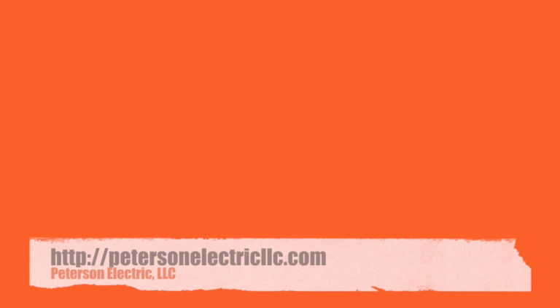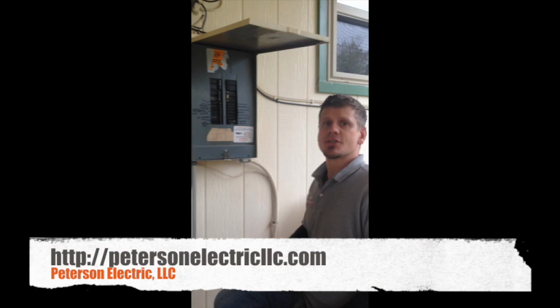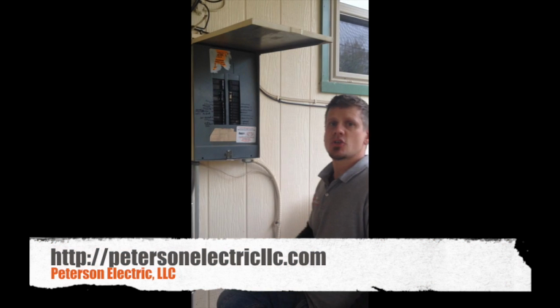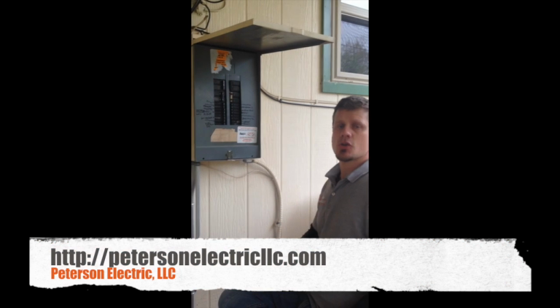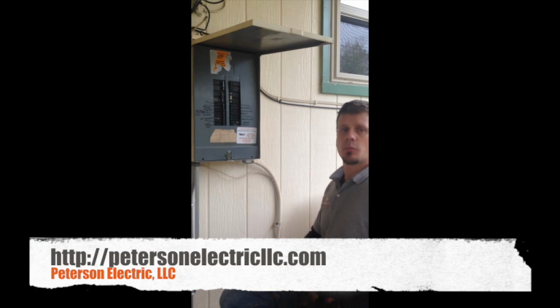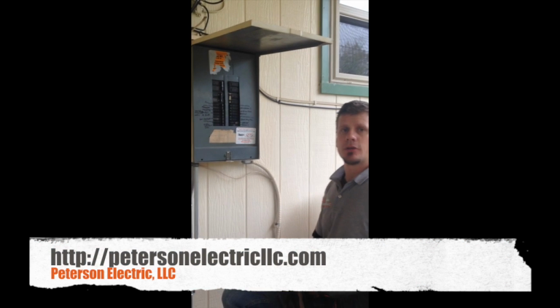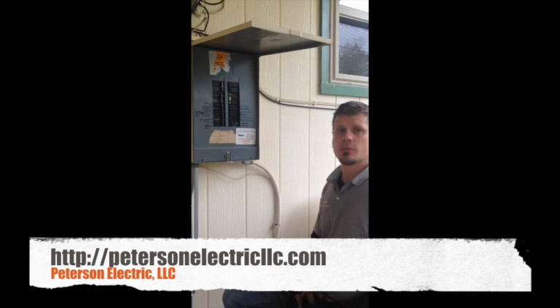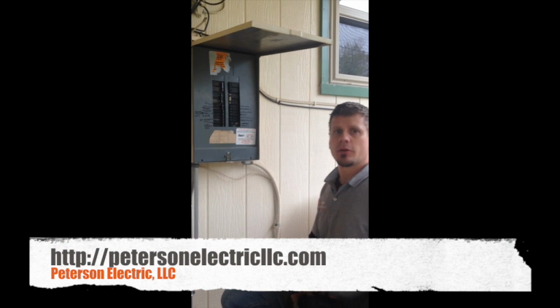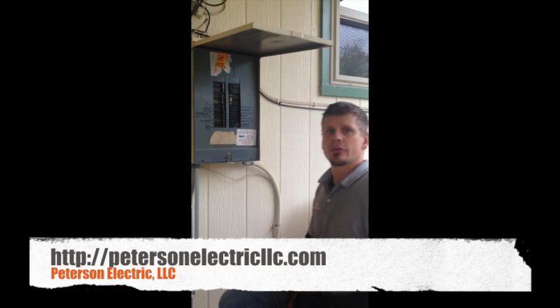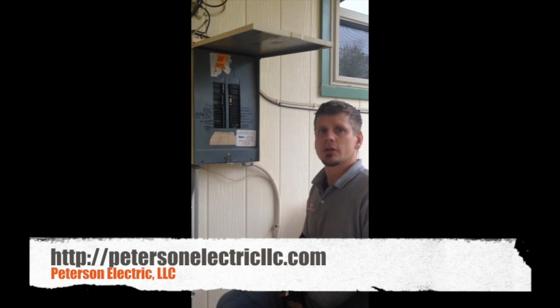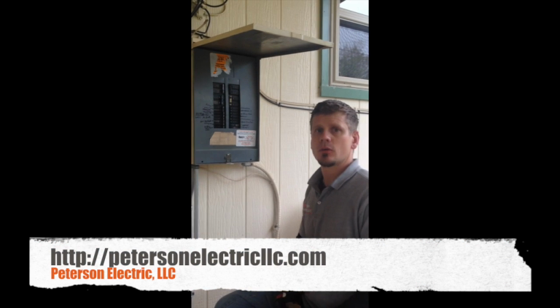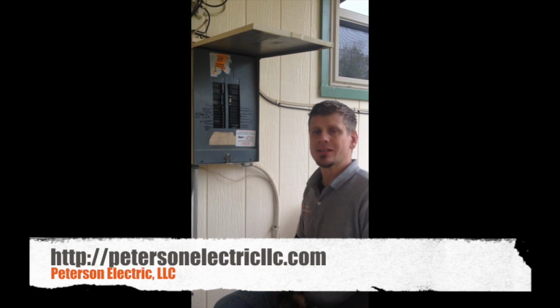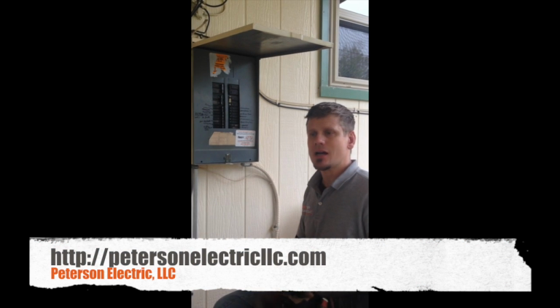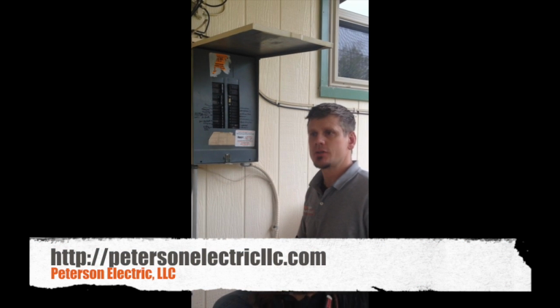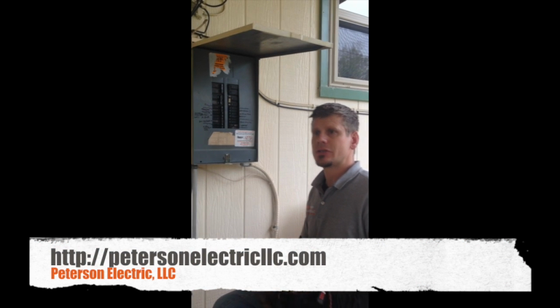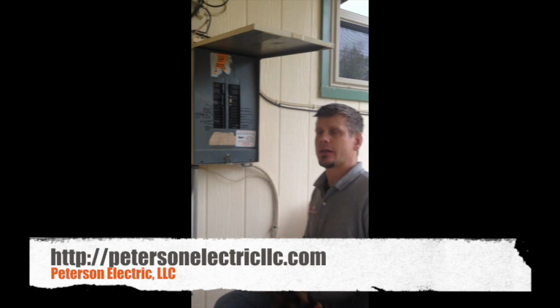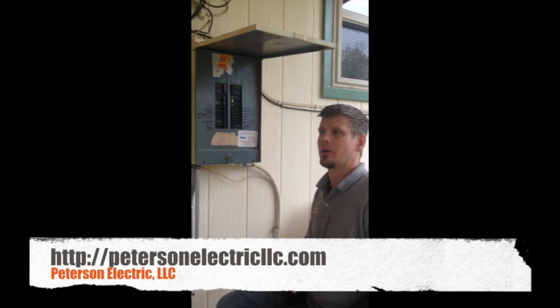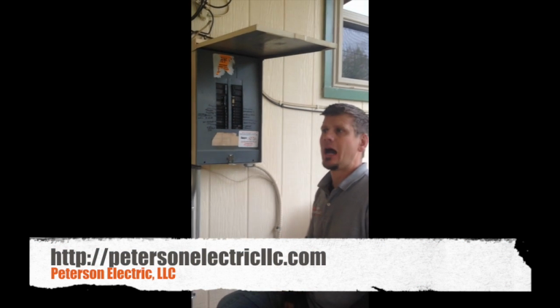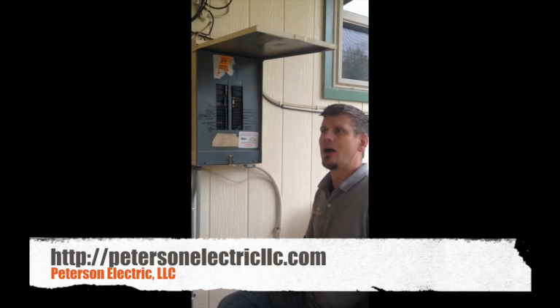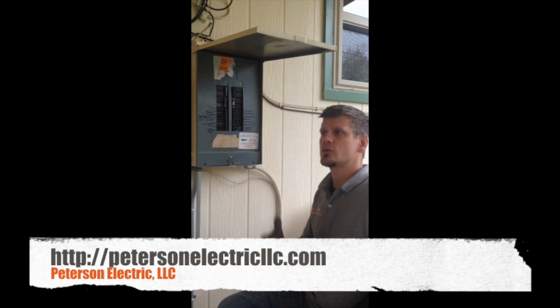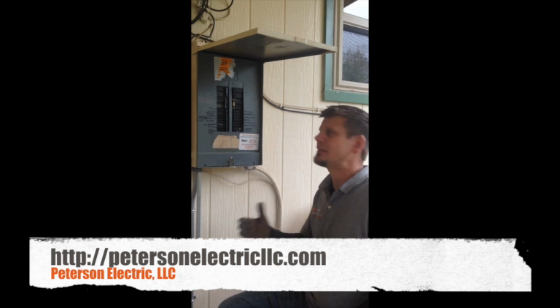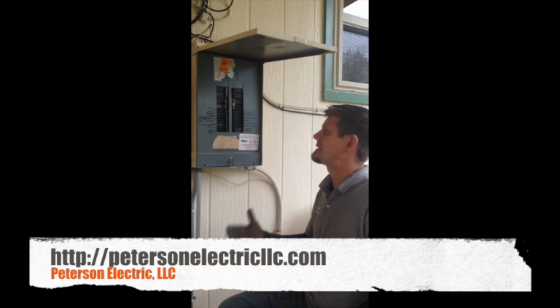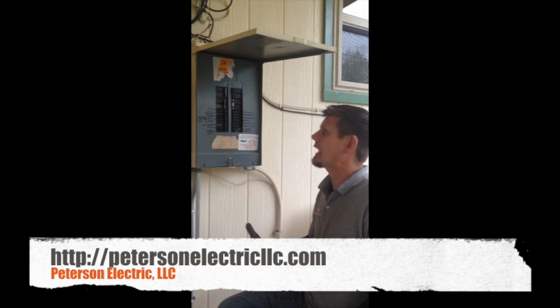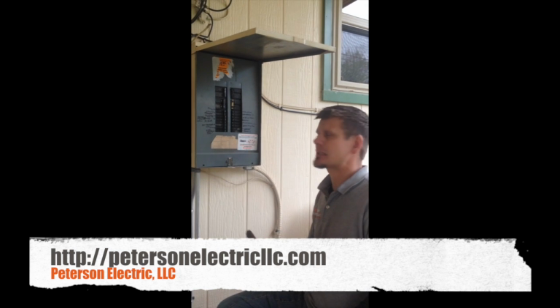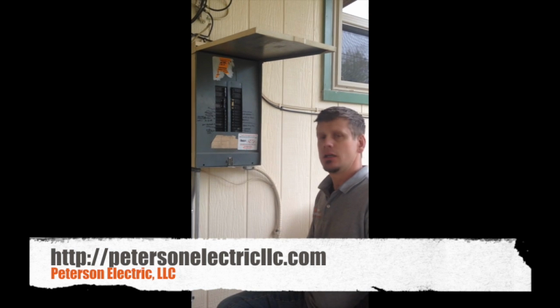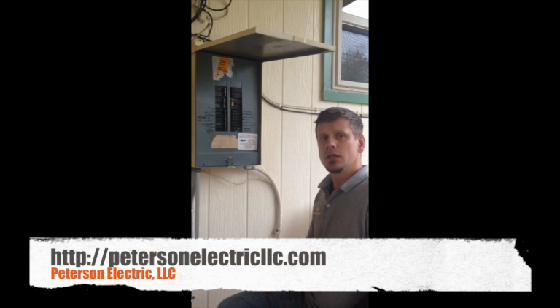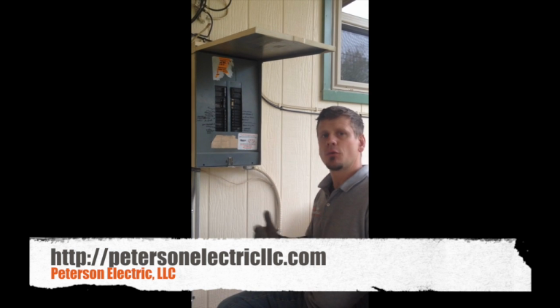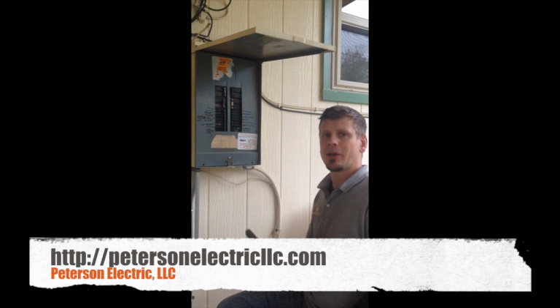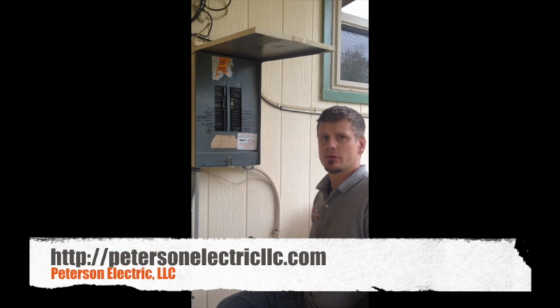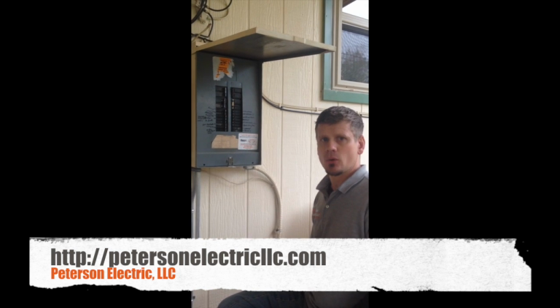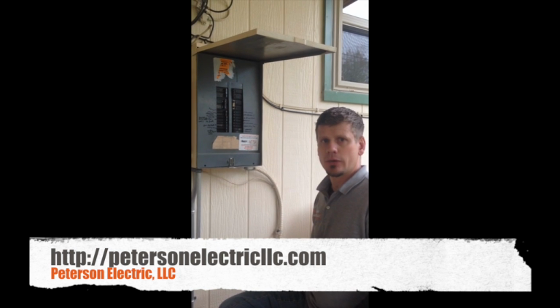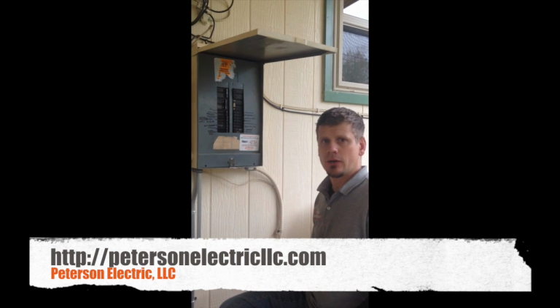This is Joshua Peterson, Peterson Electric. I want to talk to you today about how to detect if your panel is going out.